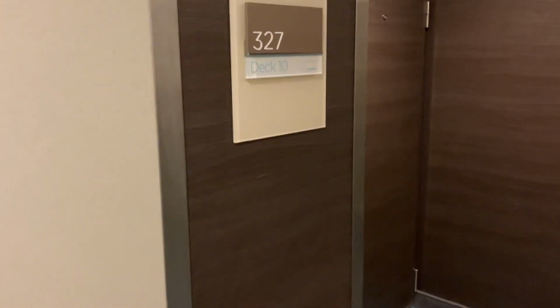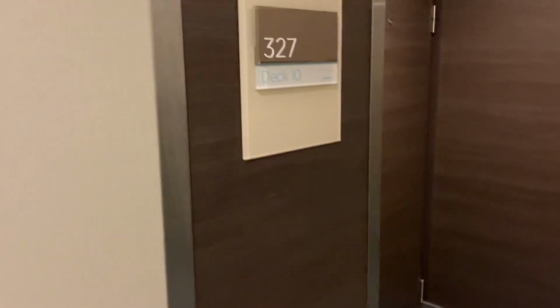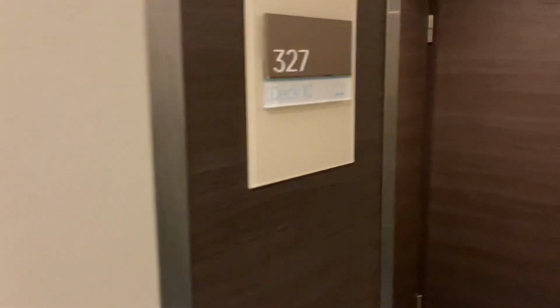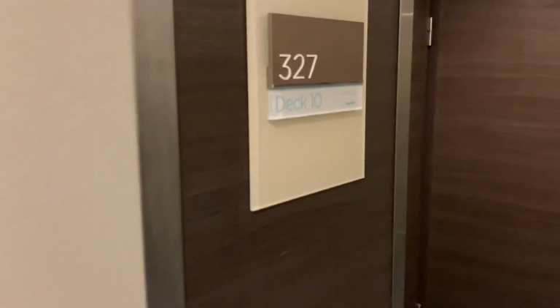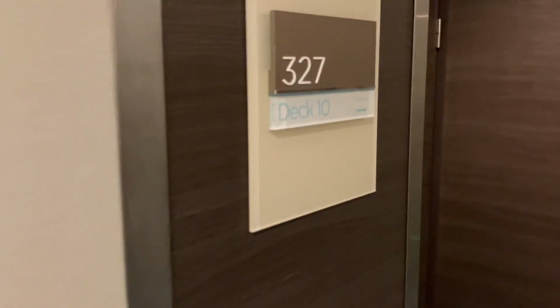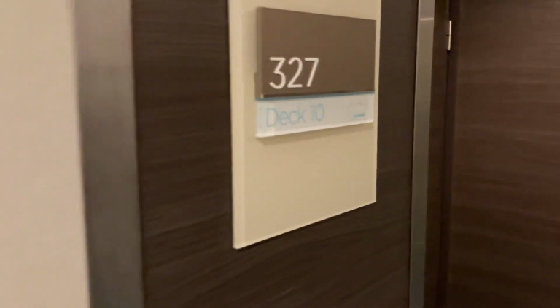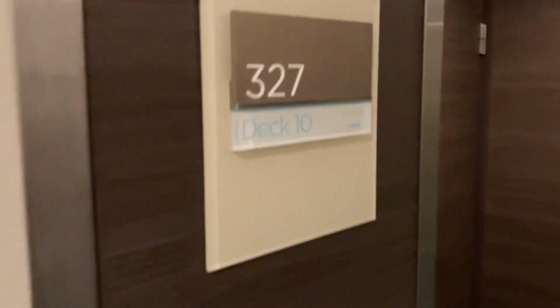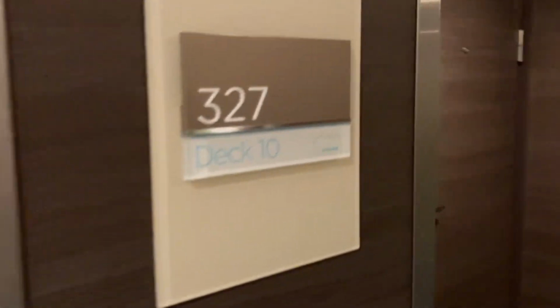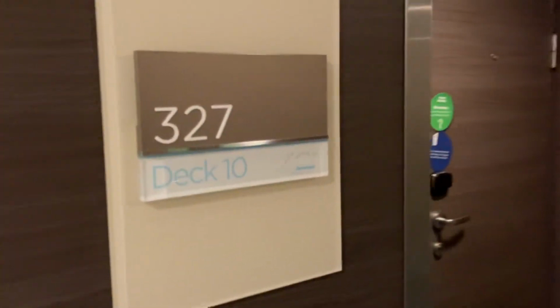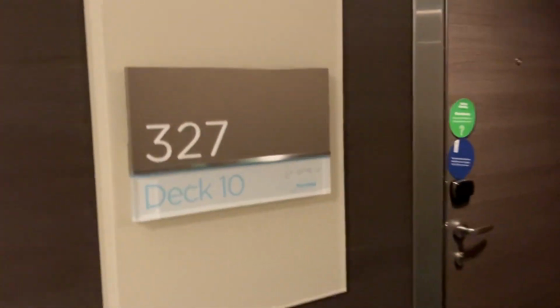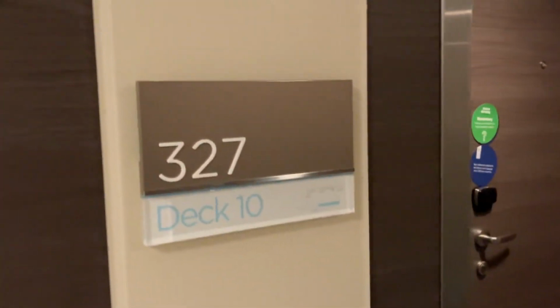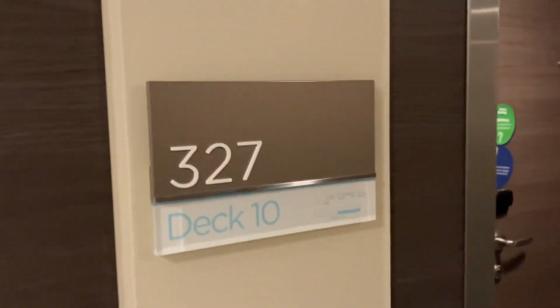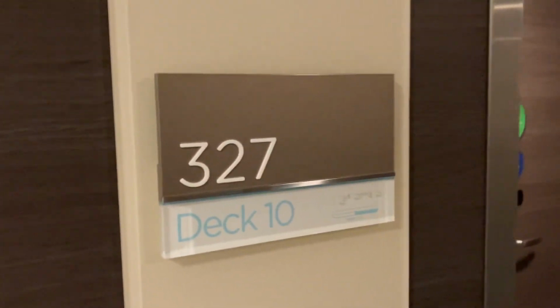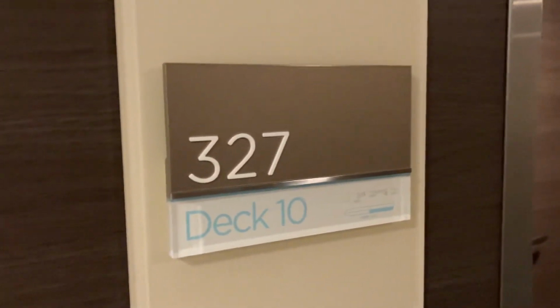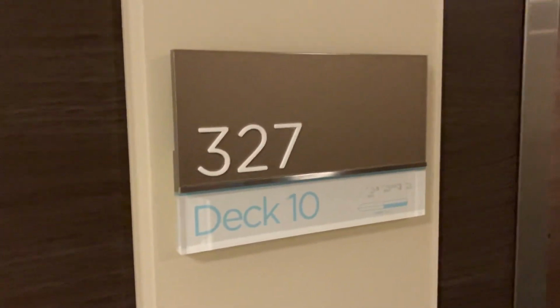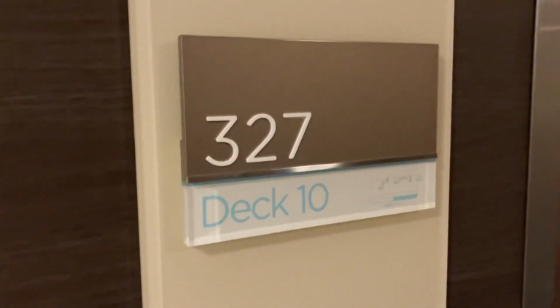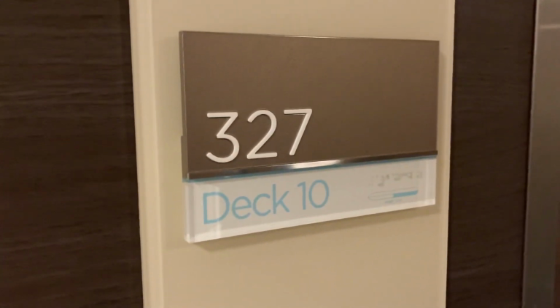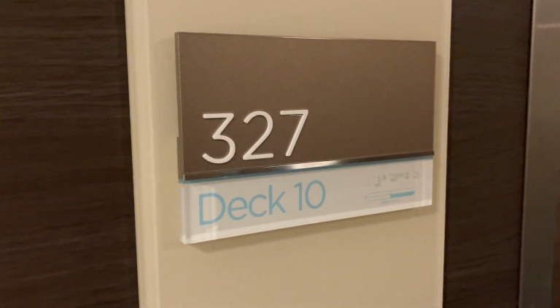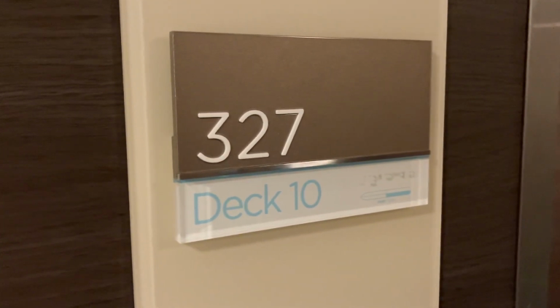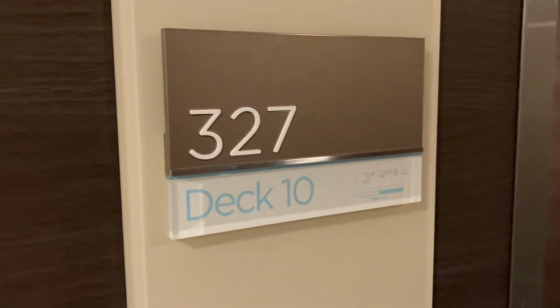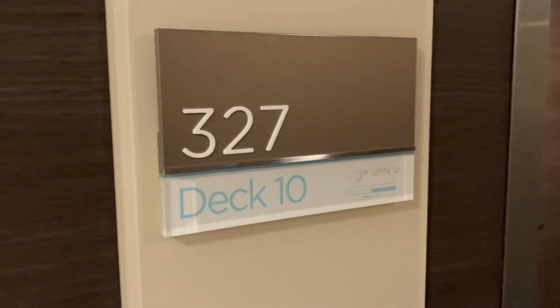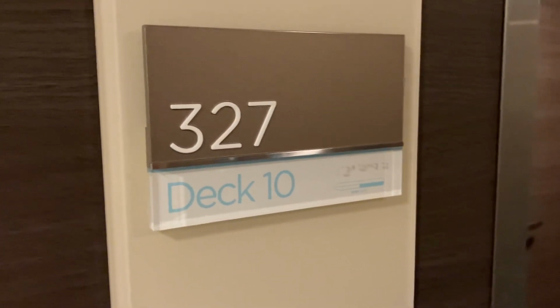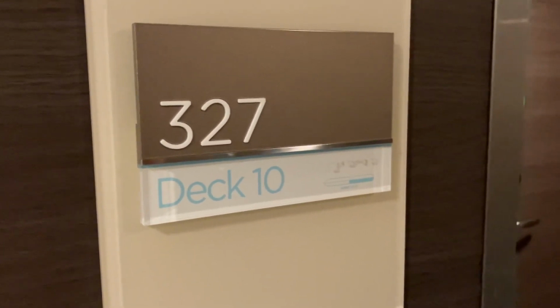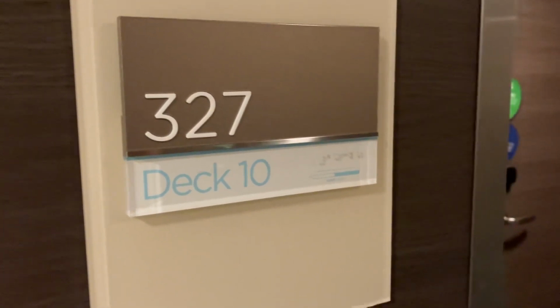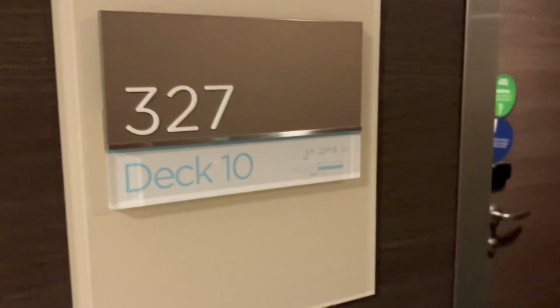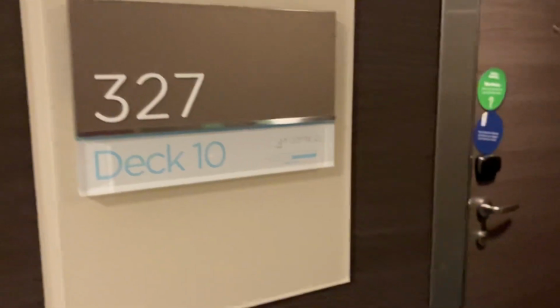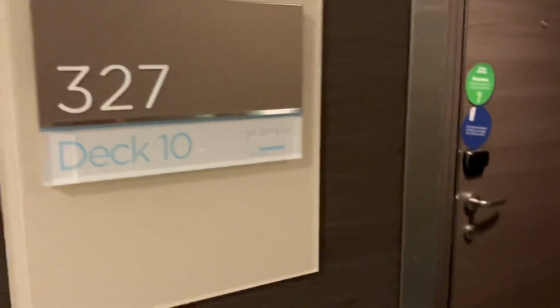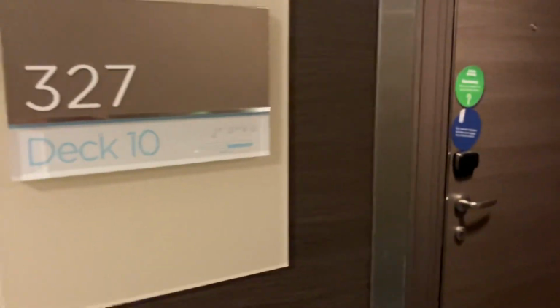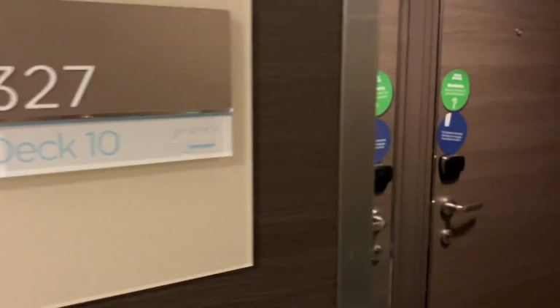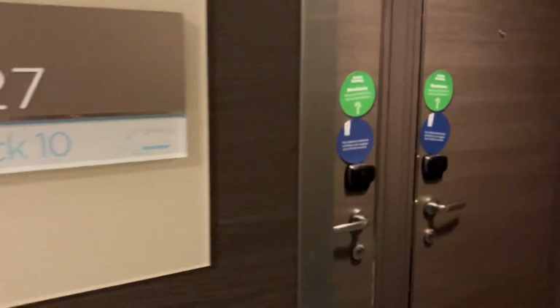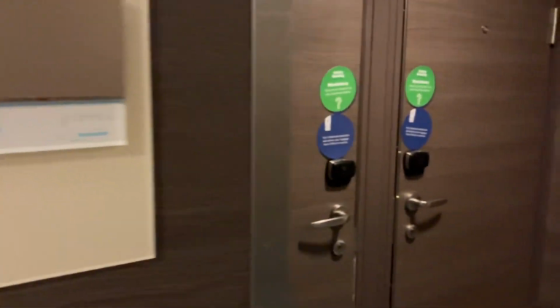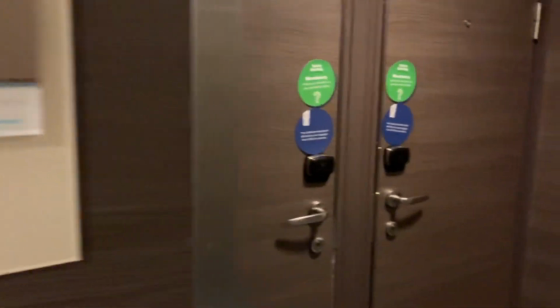All right, we're on Symphony of the Seas, room 10-327. We'll do a little room tour.